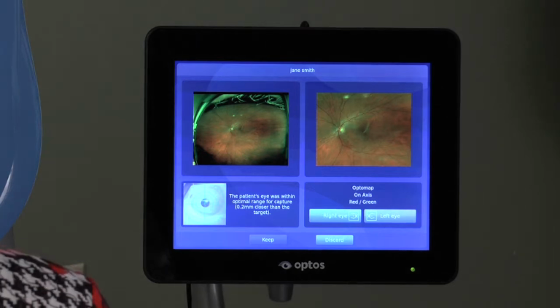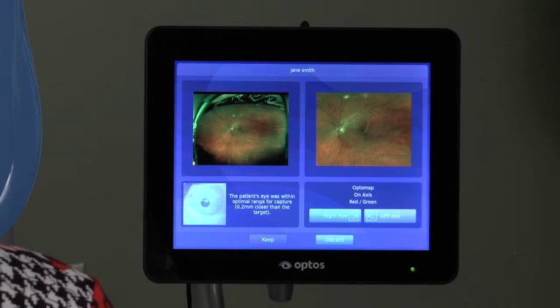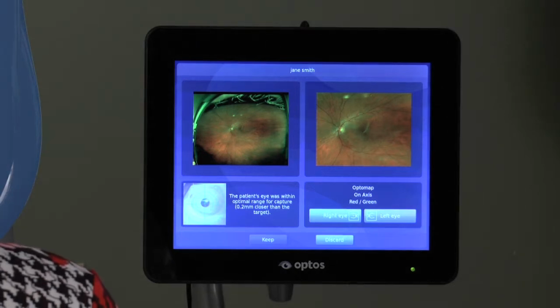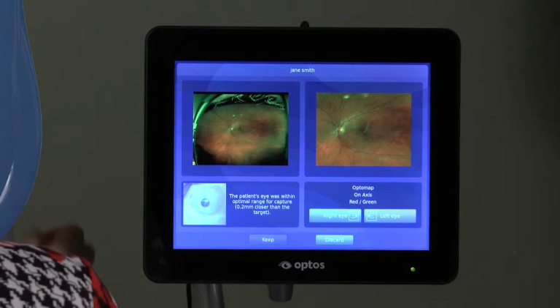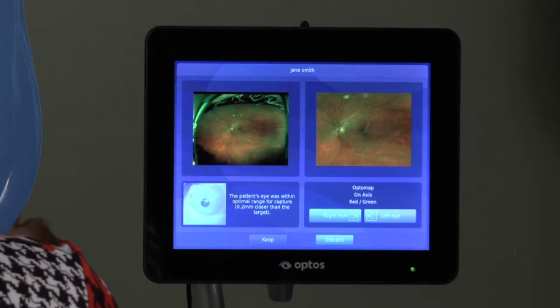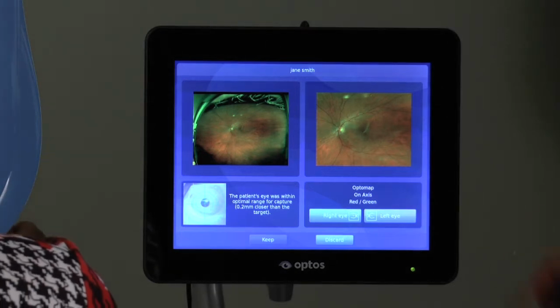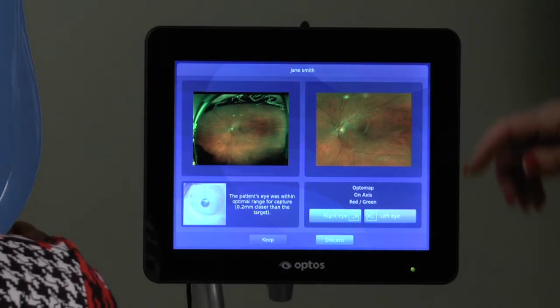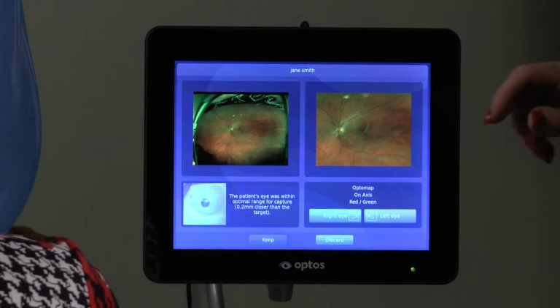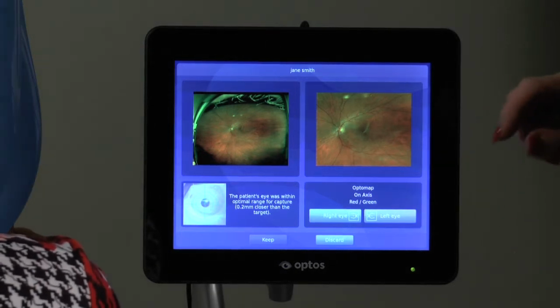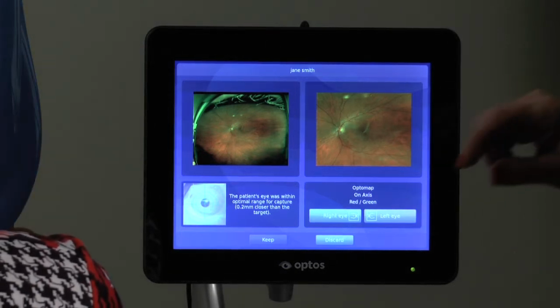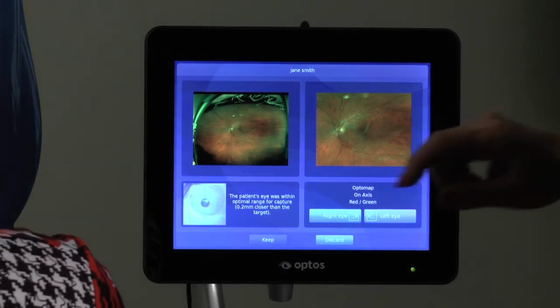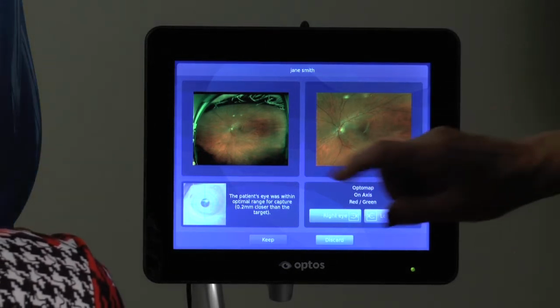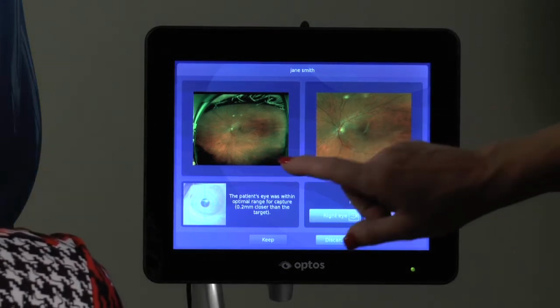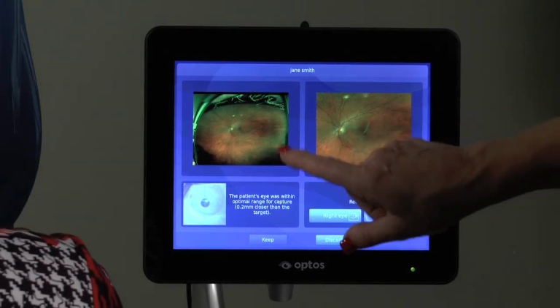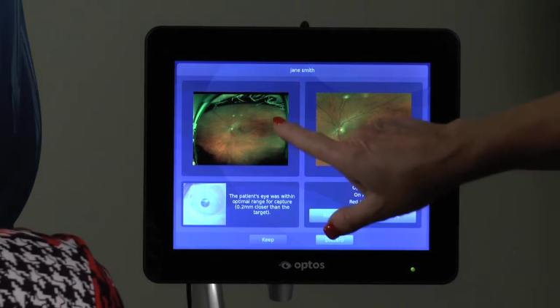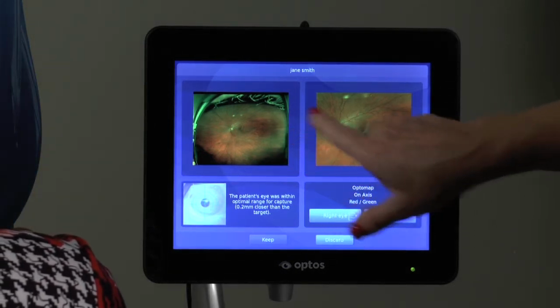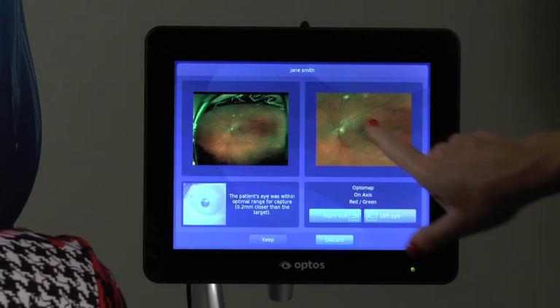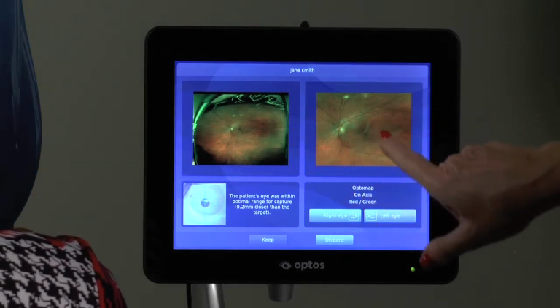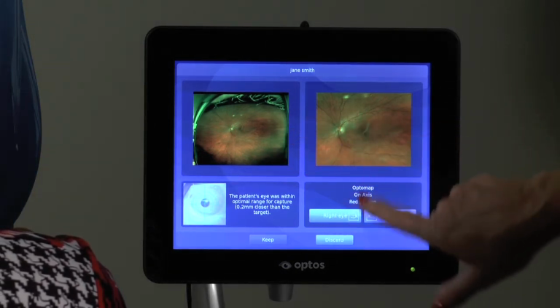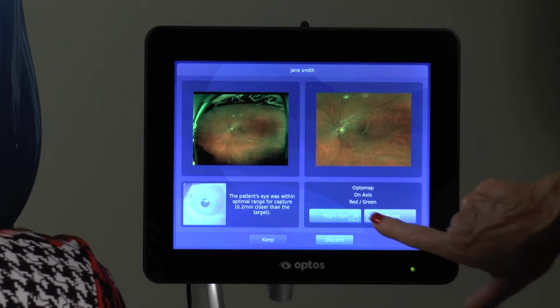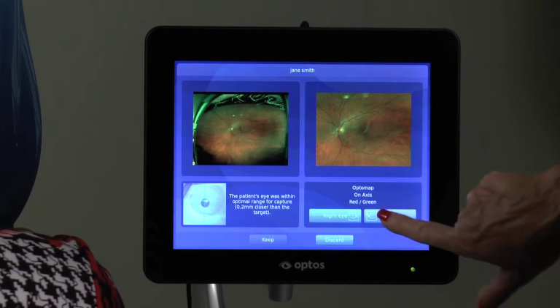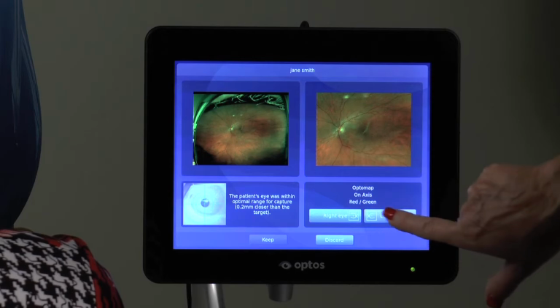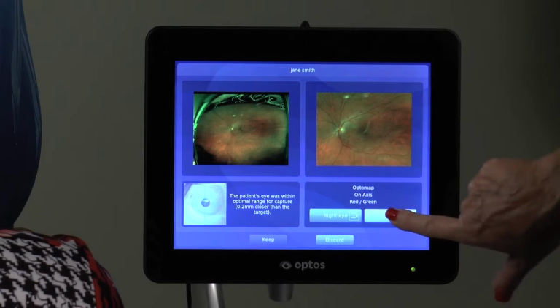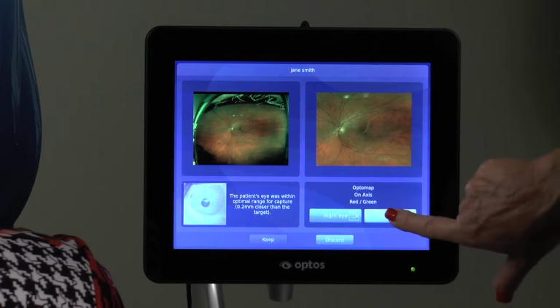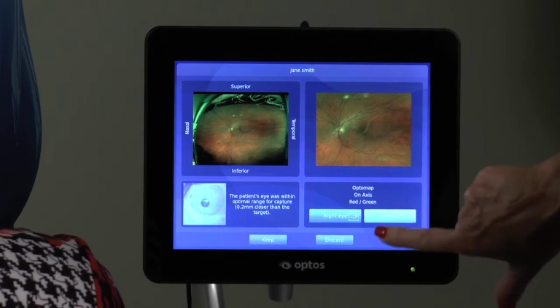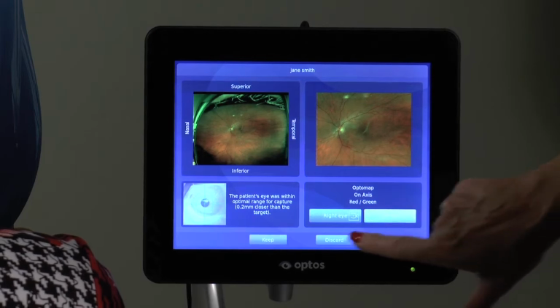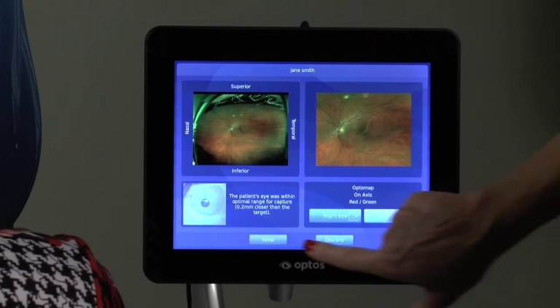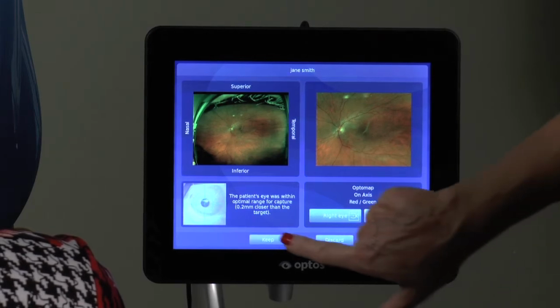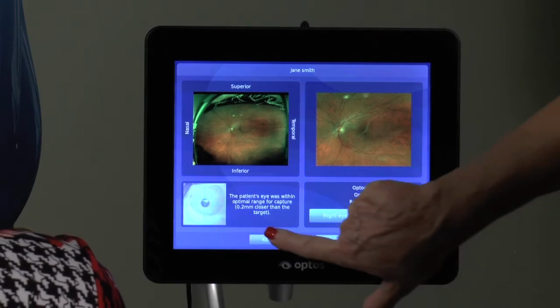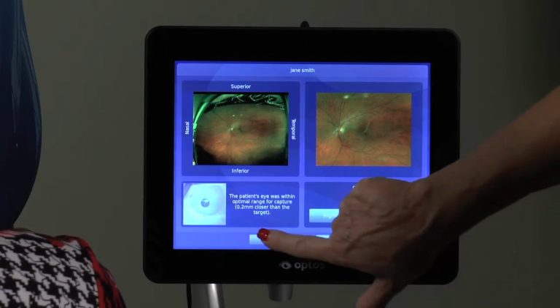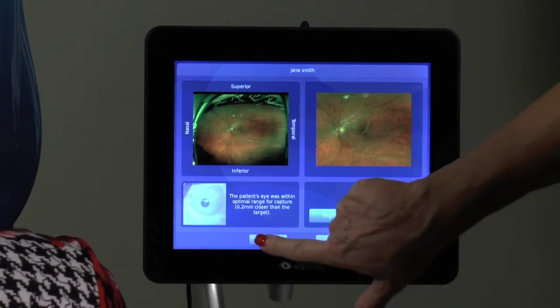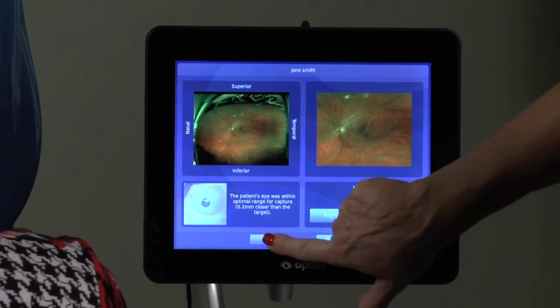If you are satisfied with the captured image, choose right or left eye, then keep.